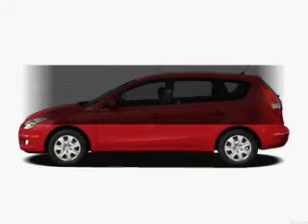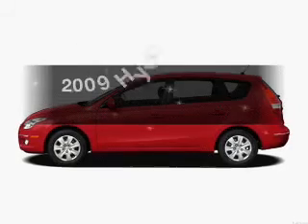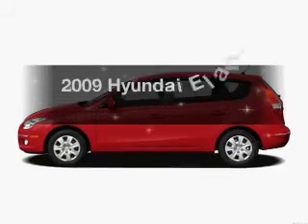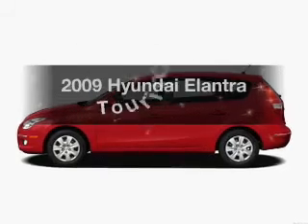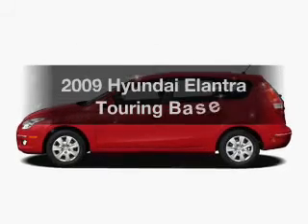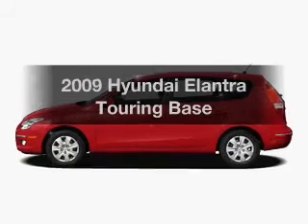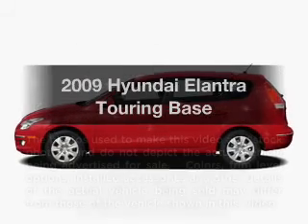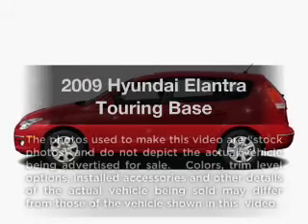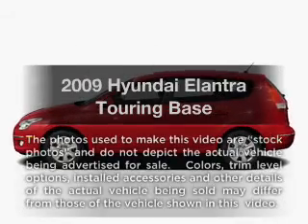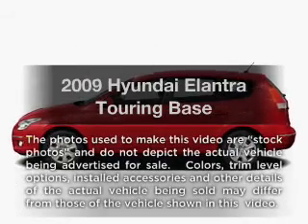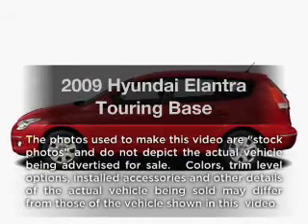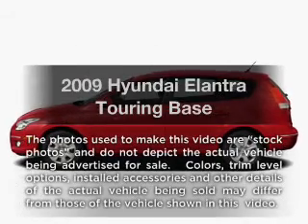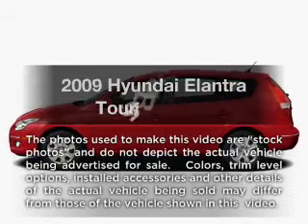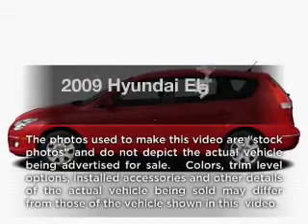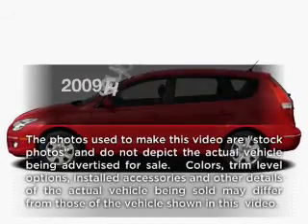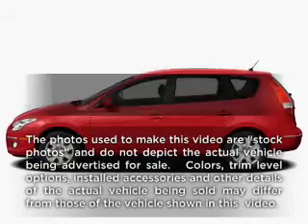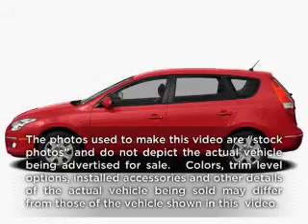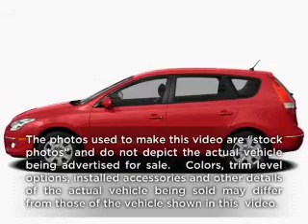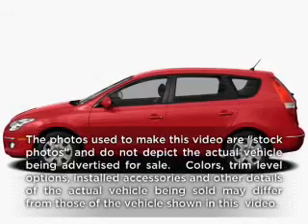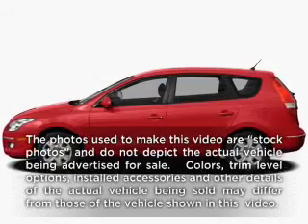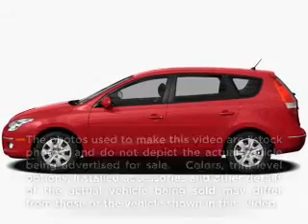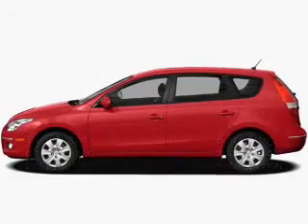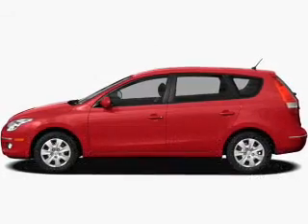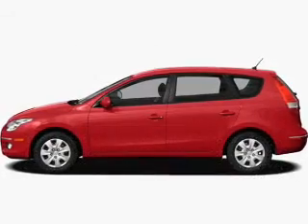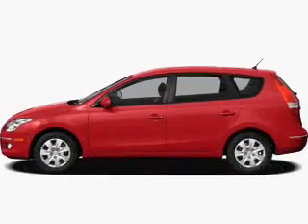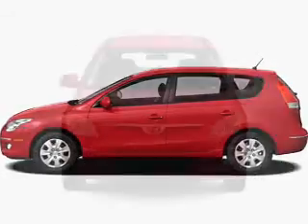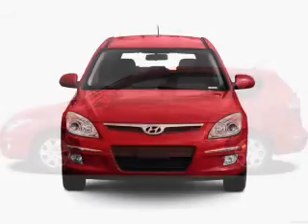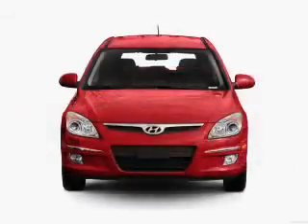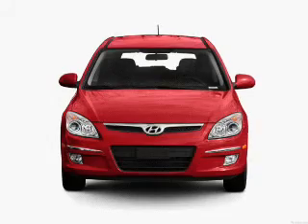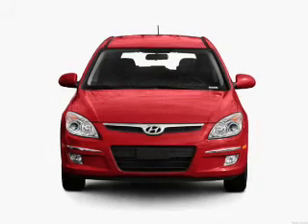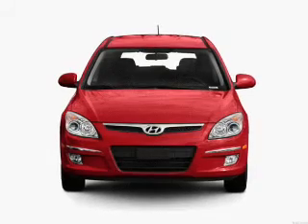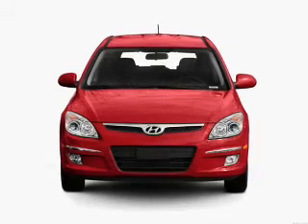Imagine yourself in this 2009 Hyundai Elantra Touring. This is the set of wheels you've been looking for.